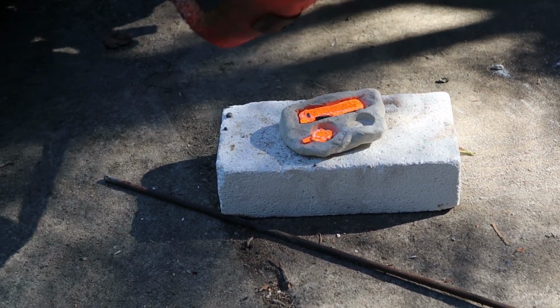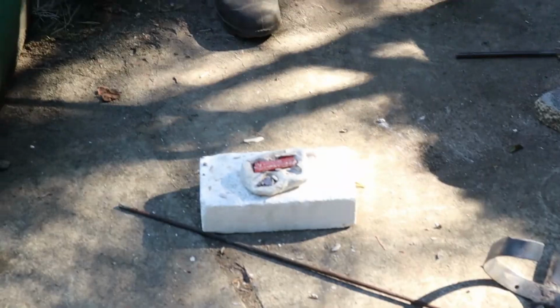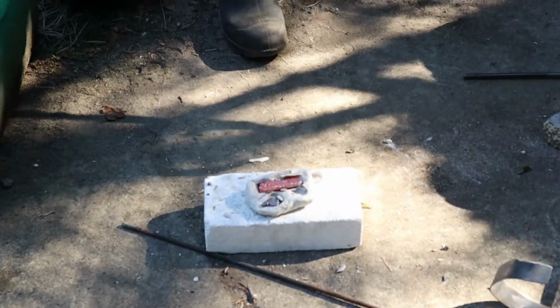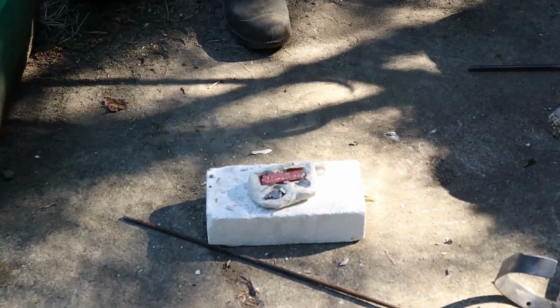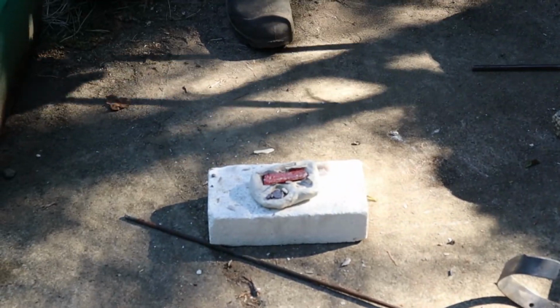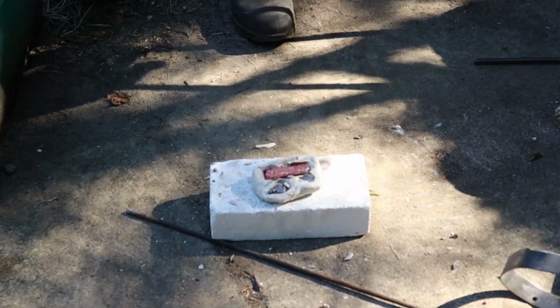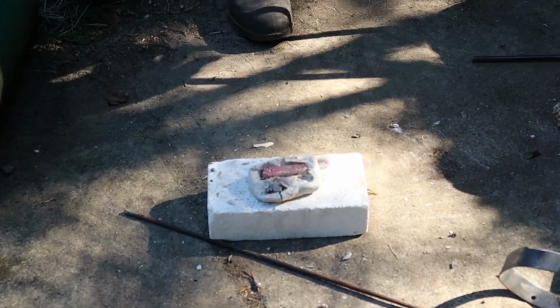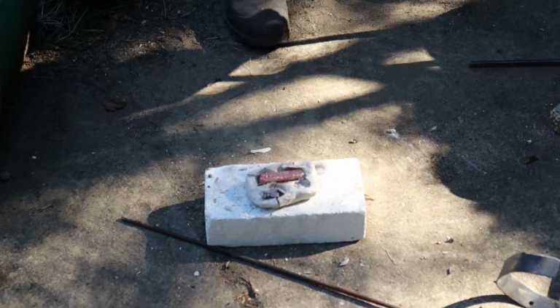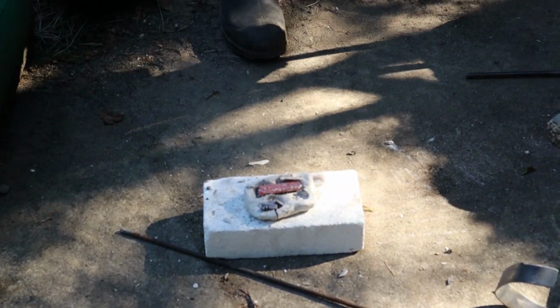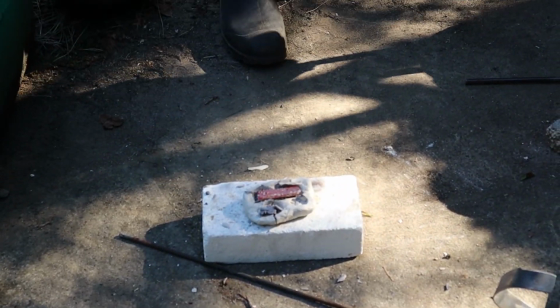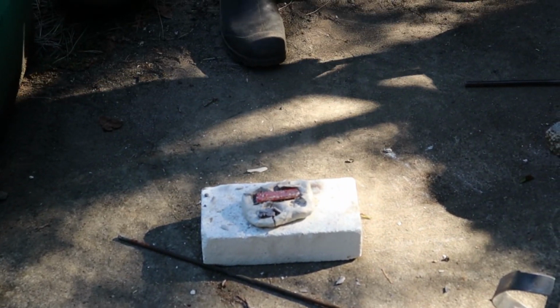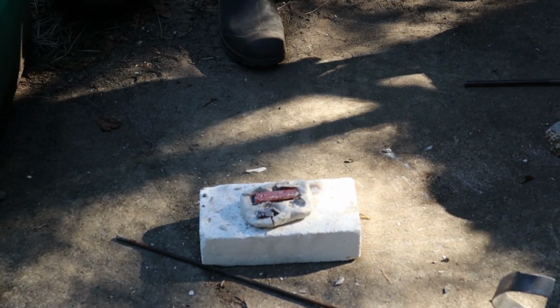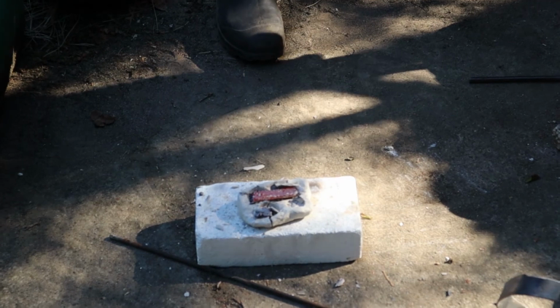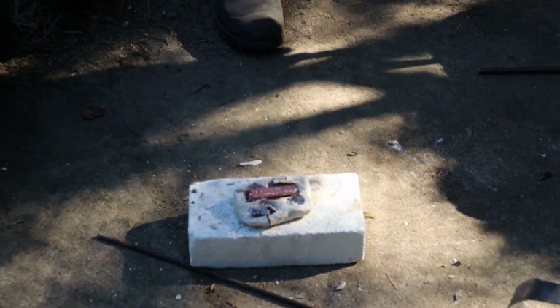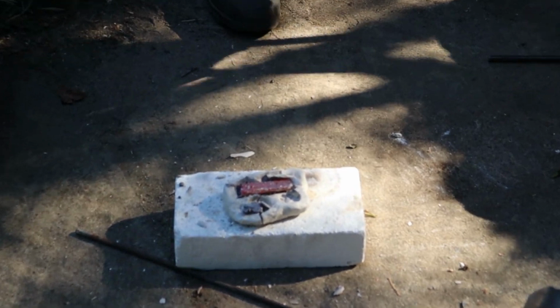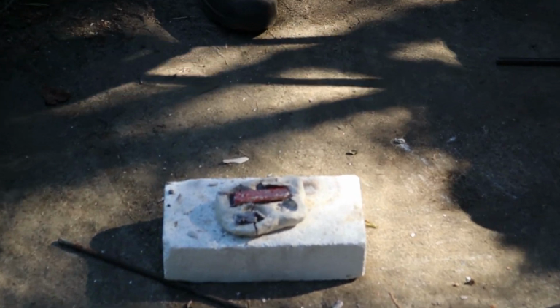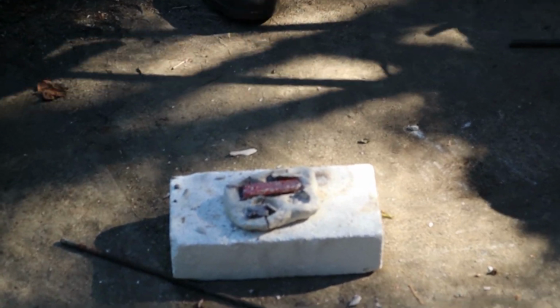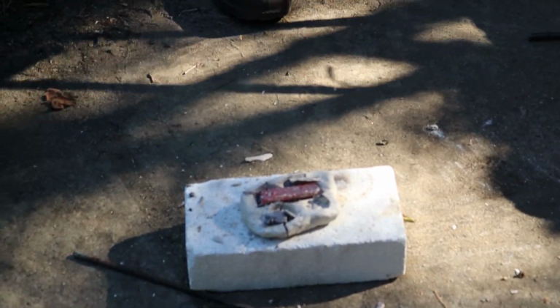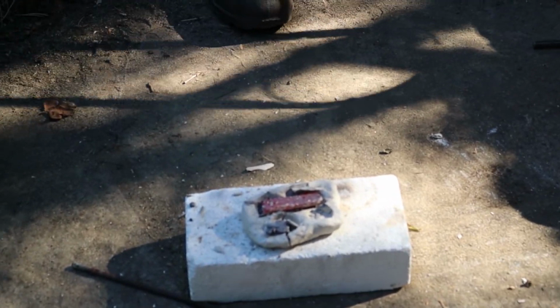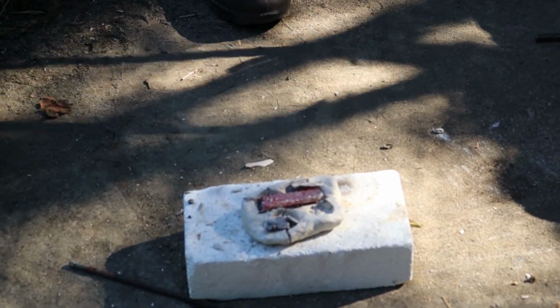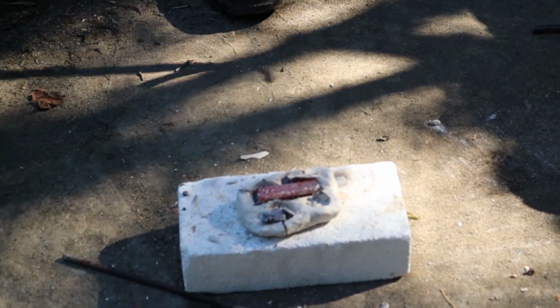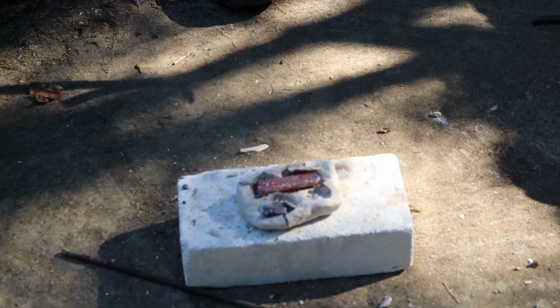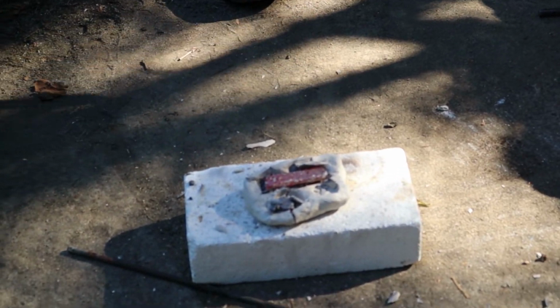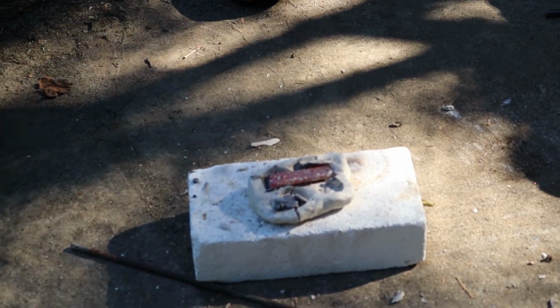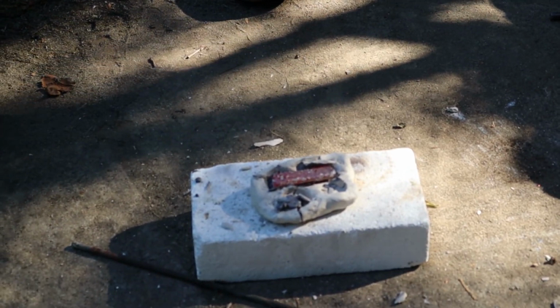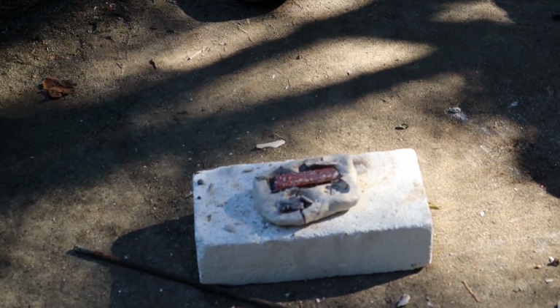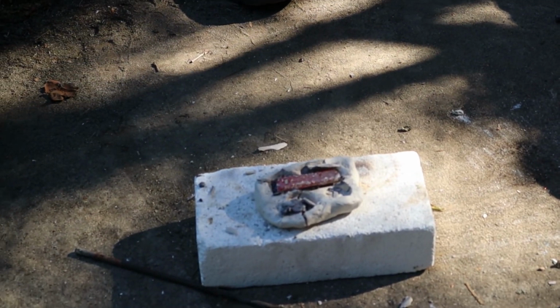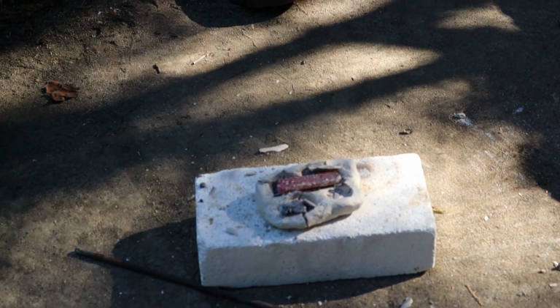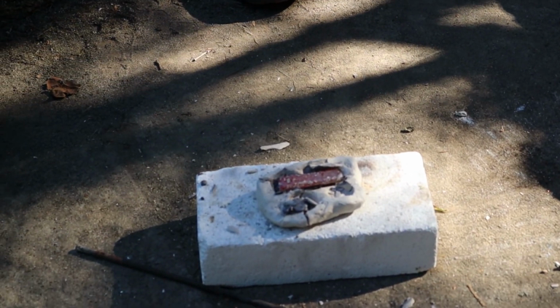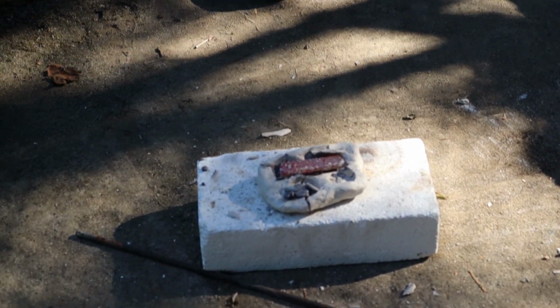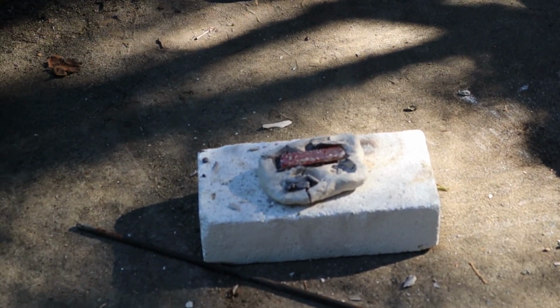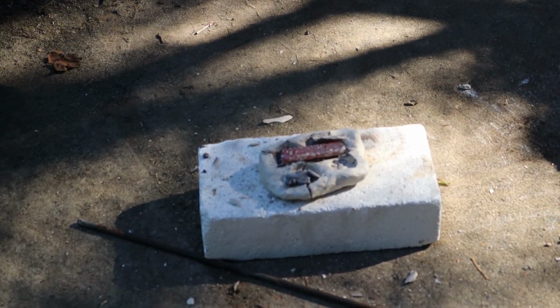The clay mold hadn't been fired in a kiln, so you can see when the hot metal hit it, eventually it cracked.